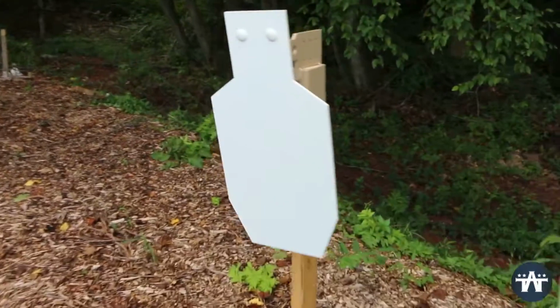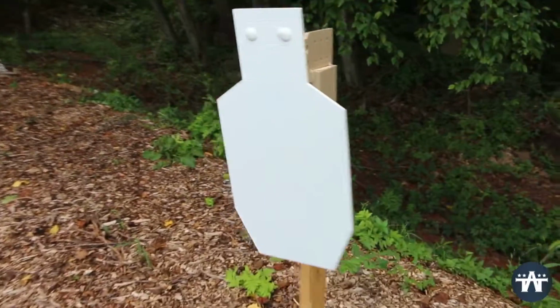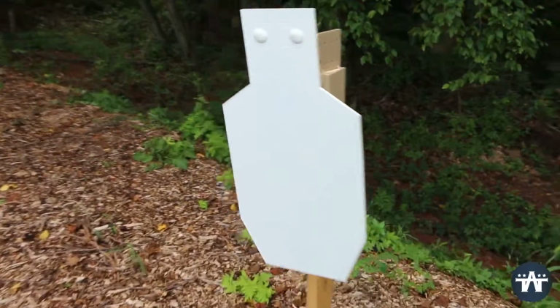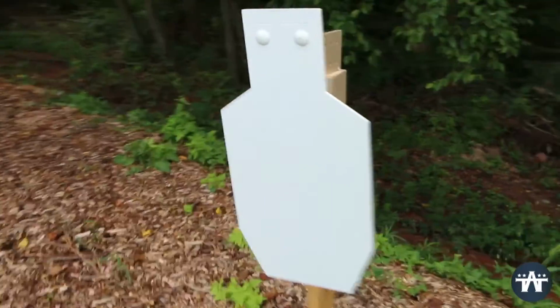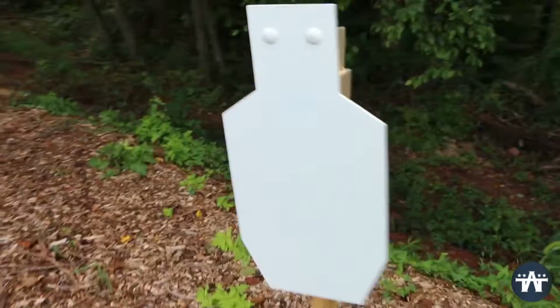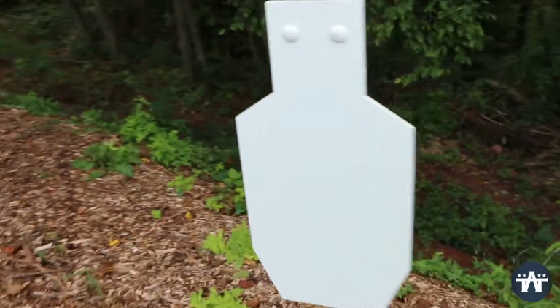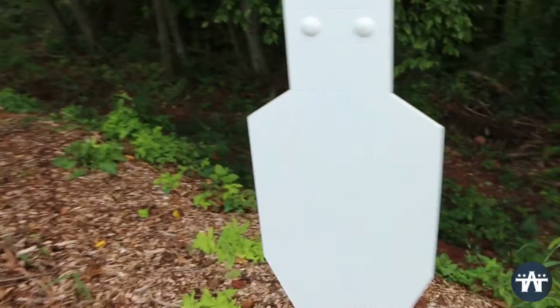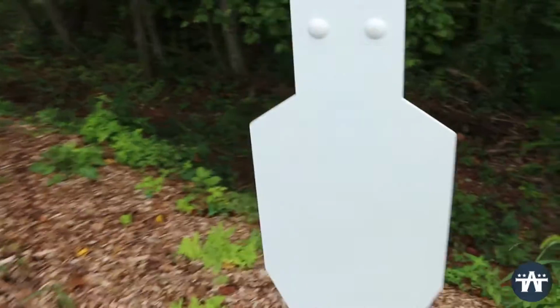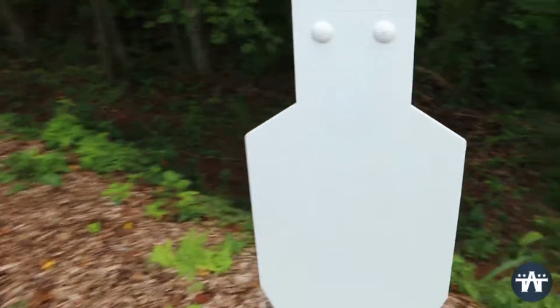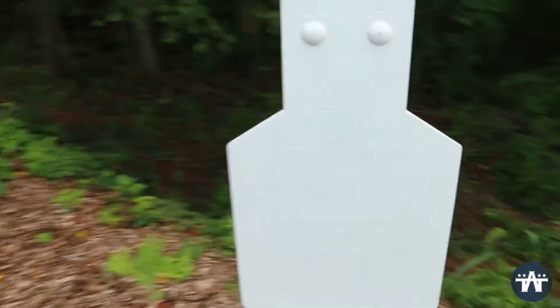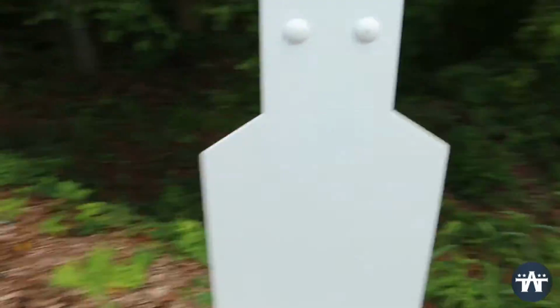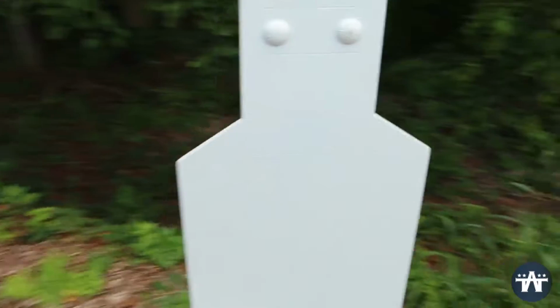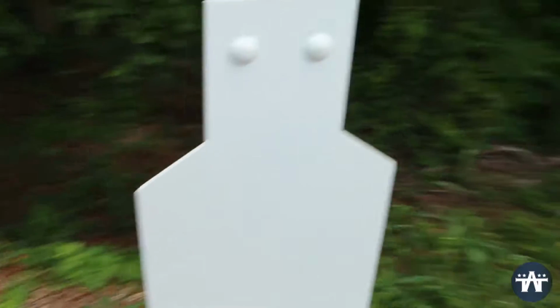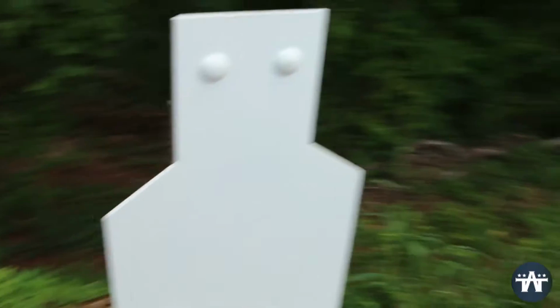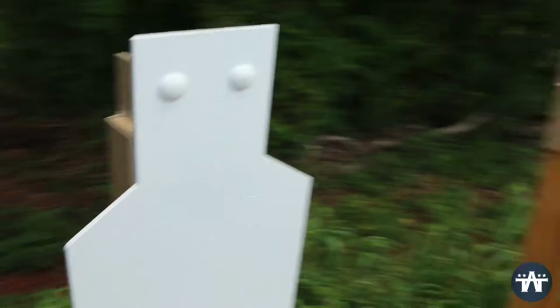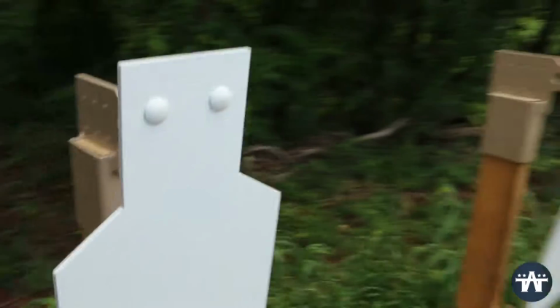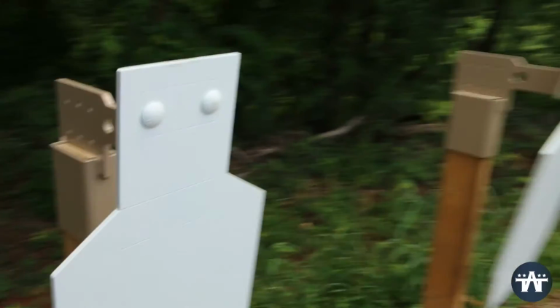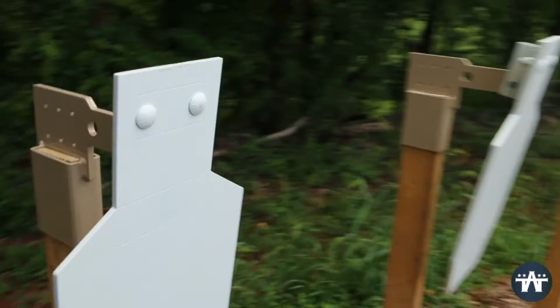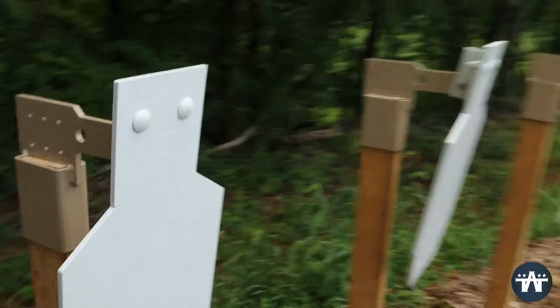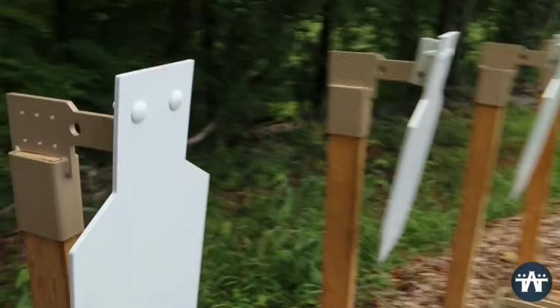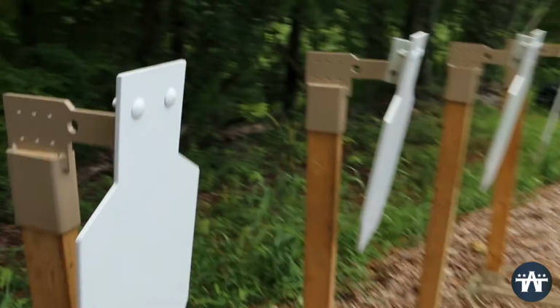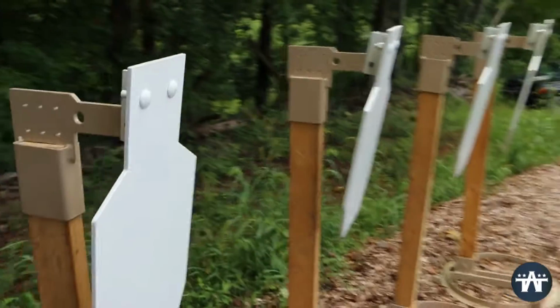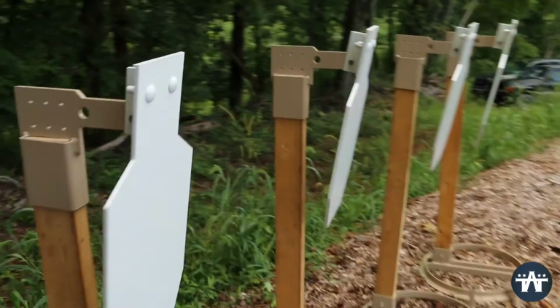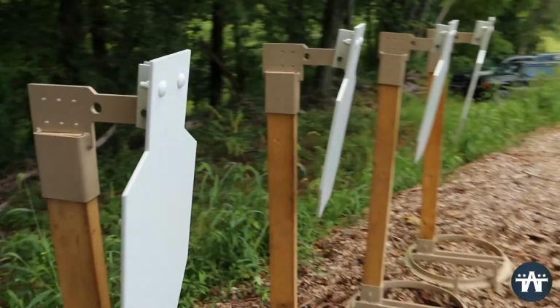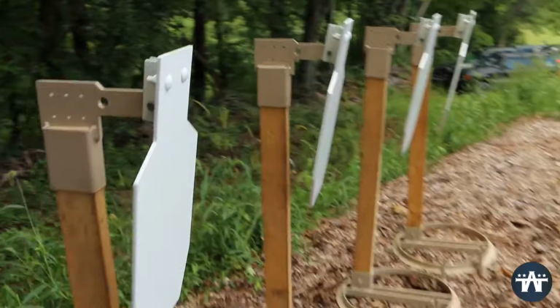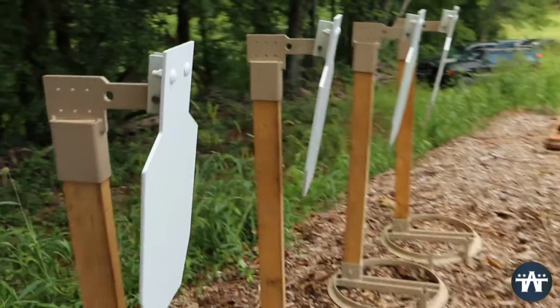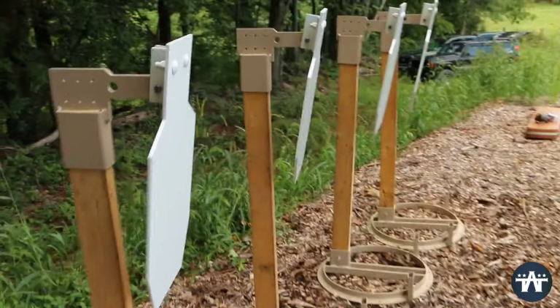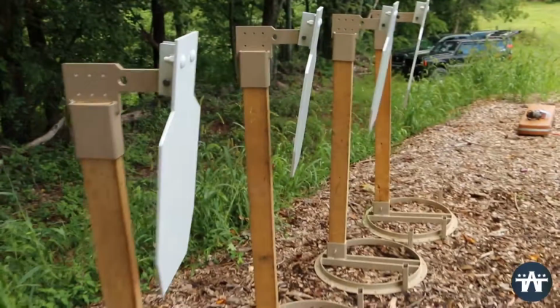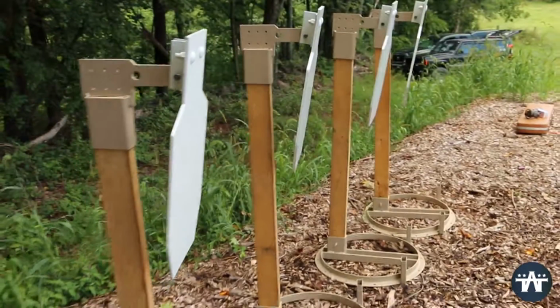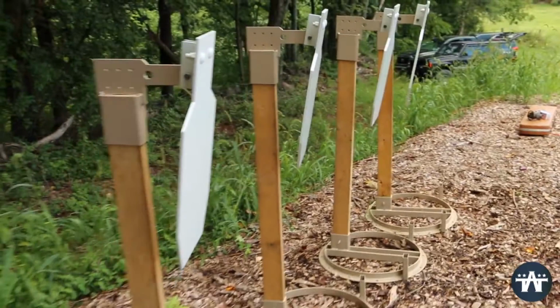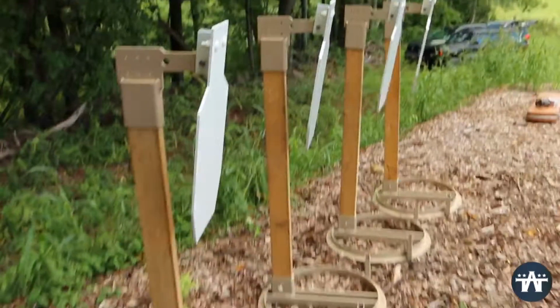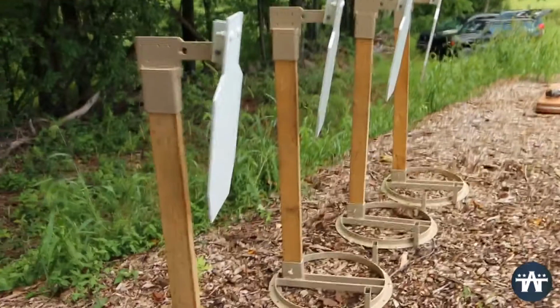Remember our family of ADAPs — pick the right one for your purpose and have fun at the range.